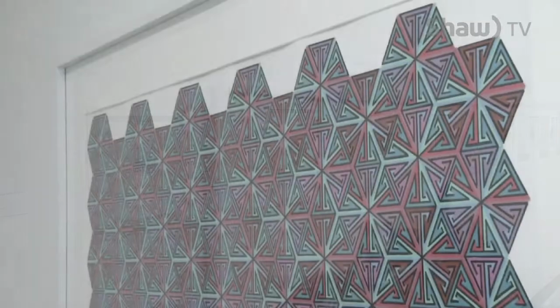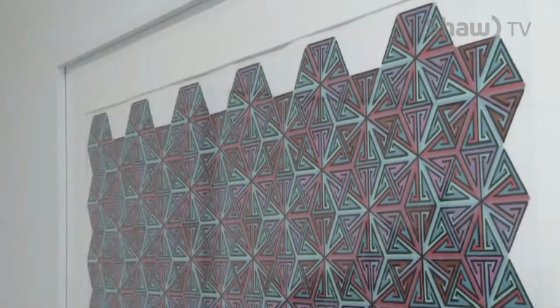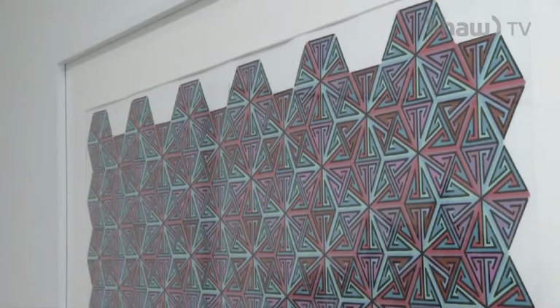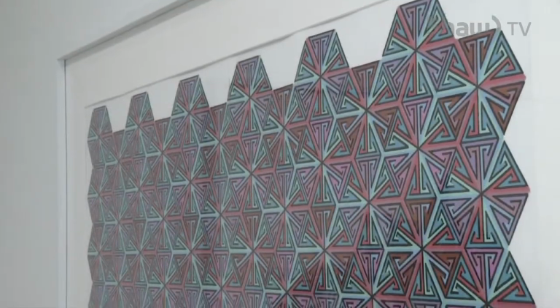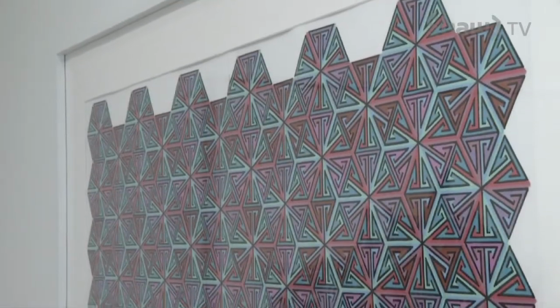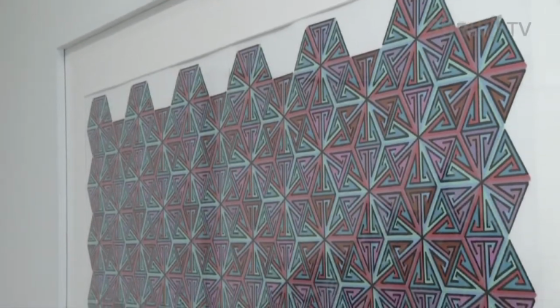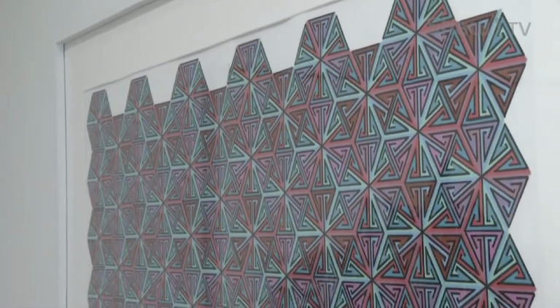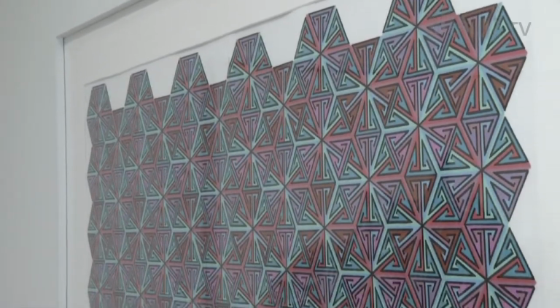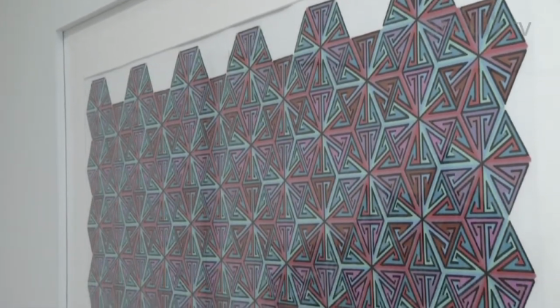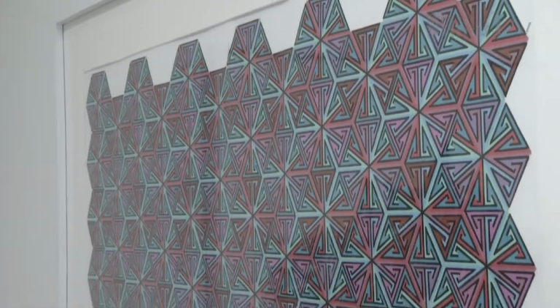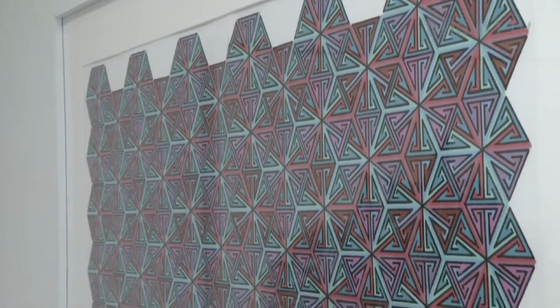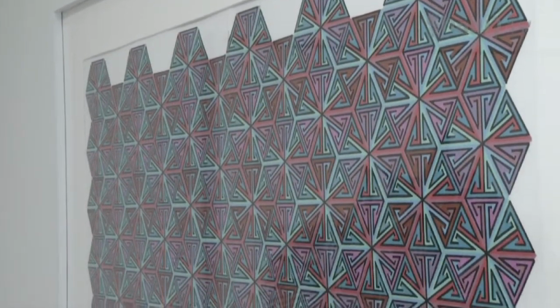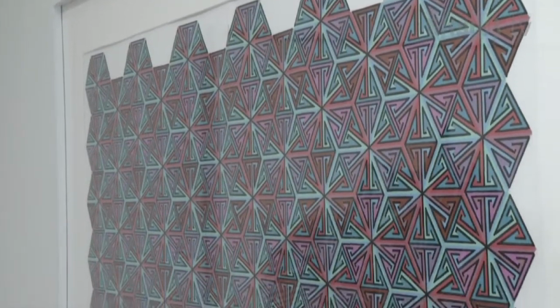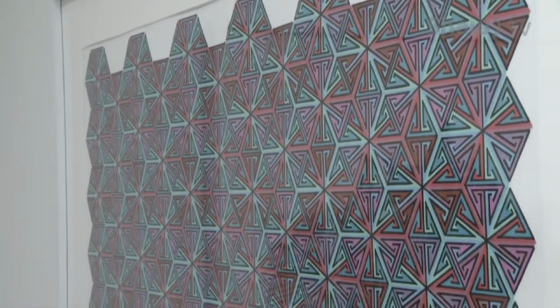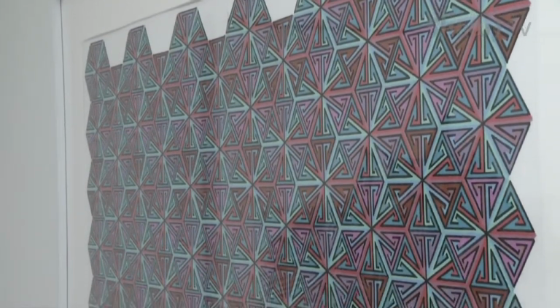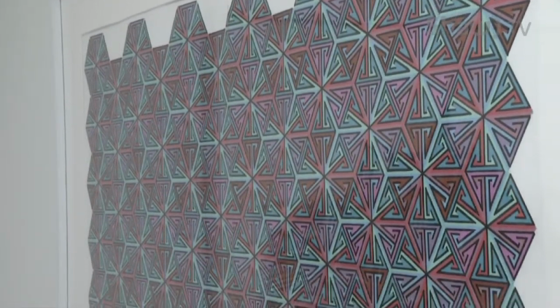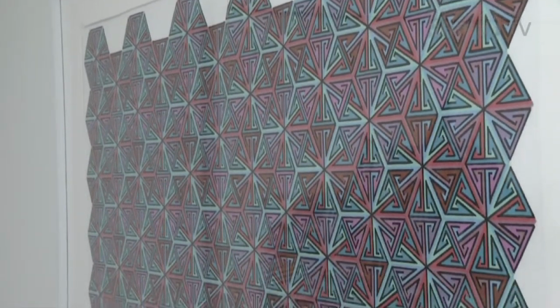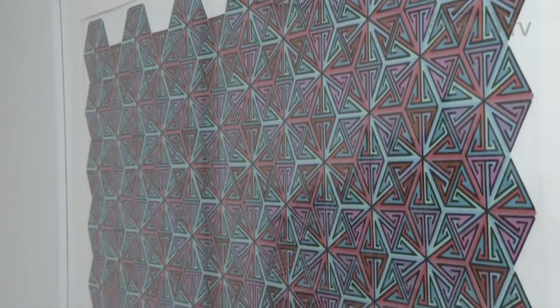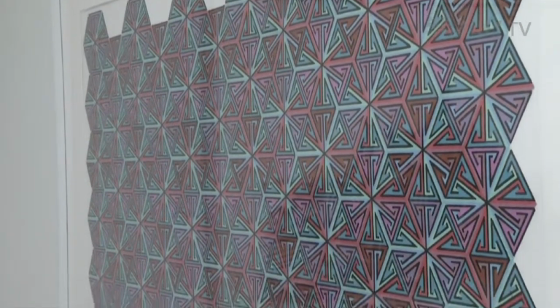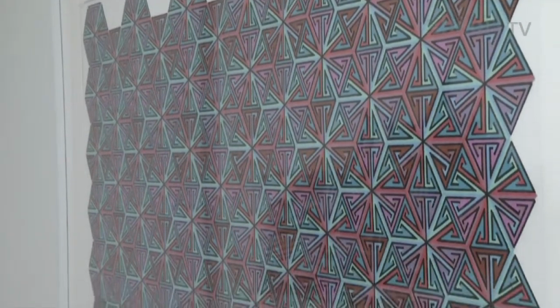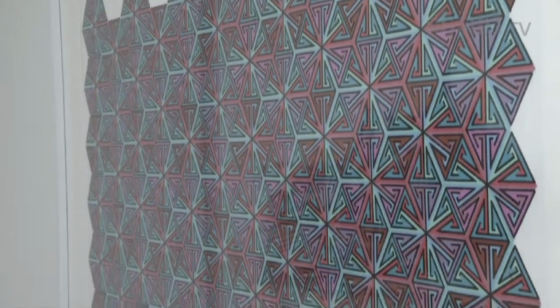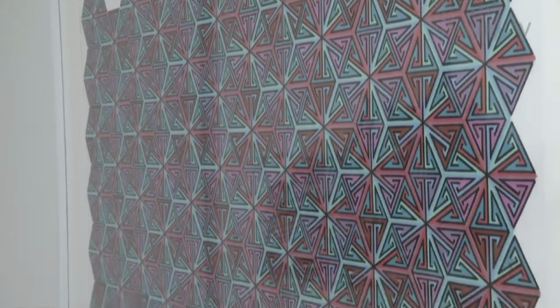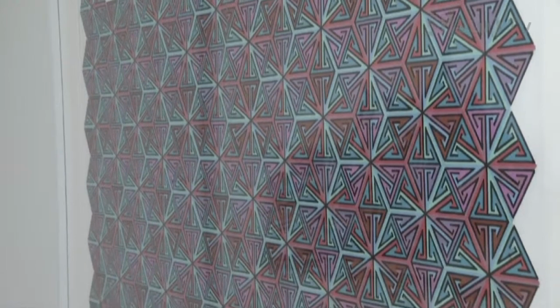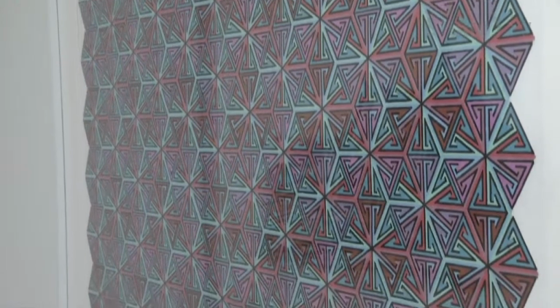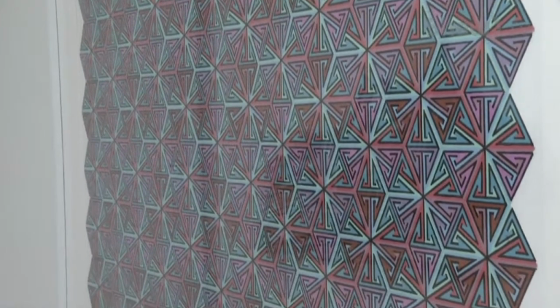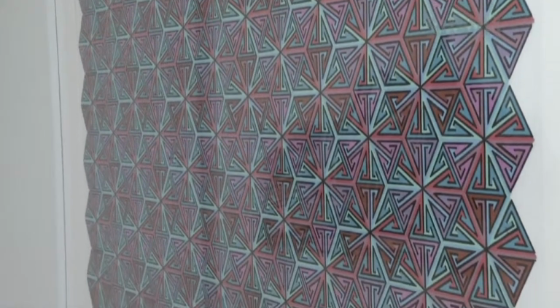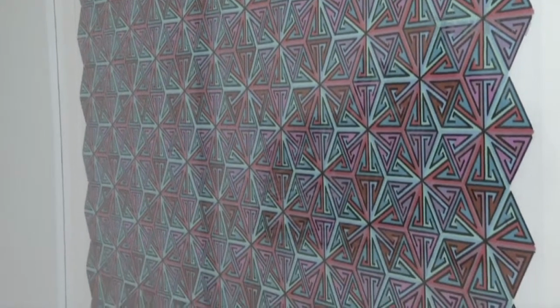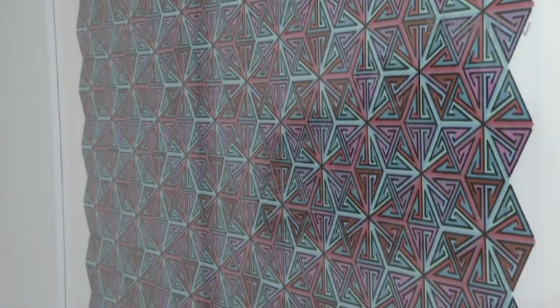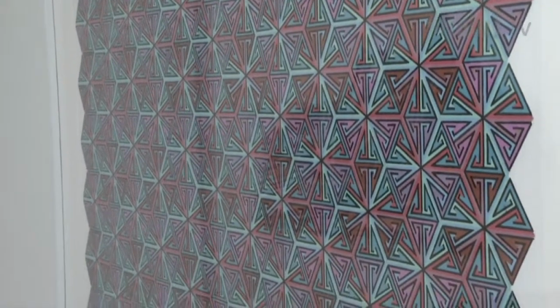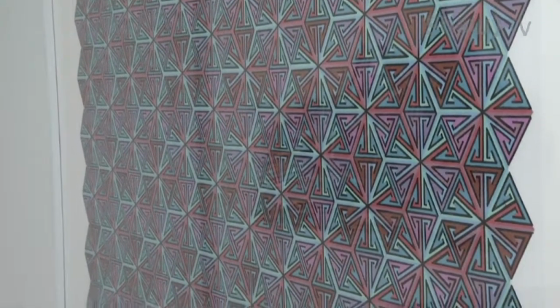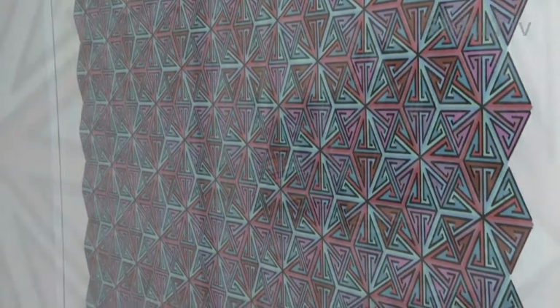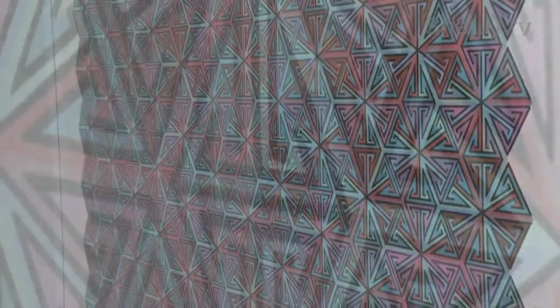The curator for the show, Kim Hotelling, picked out the theme of the show — Pattern Forming — seeing the similarity between the bodies of work.